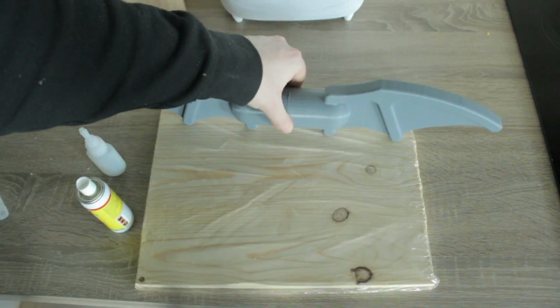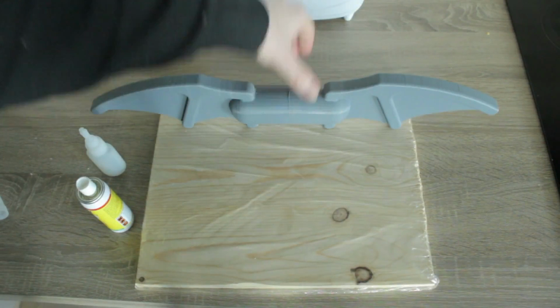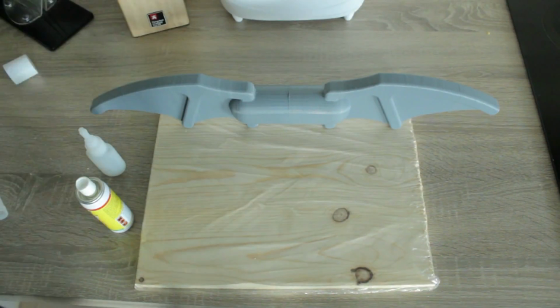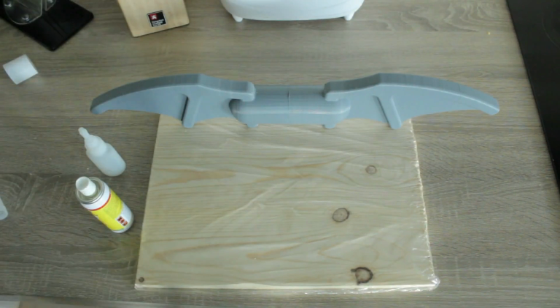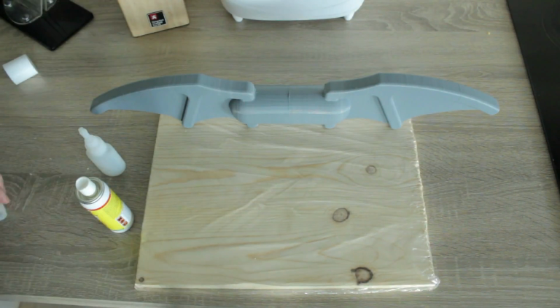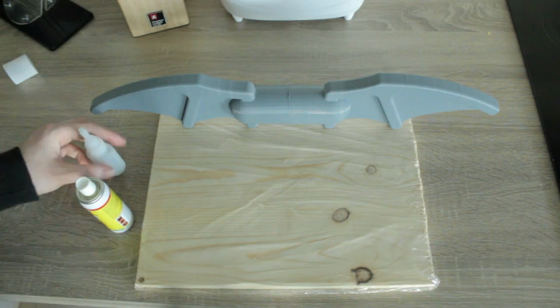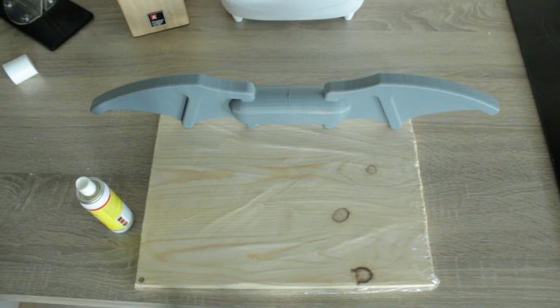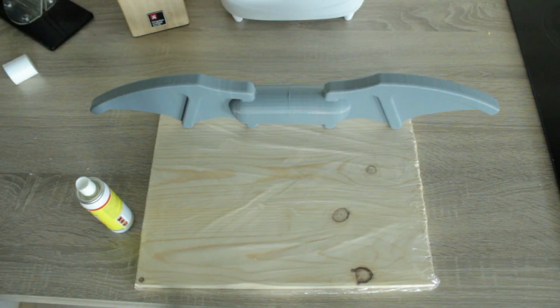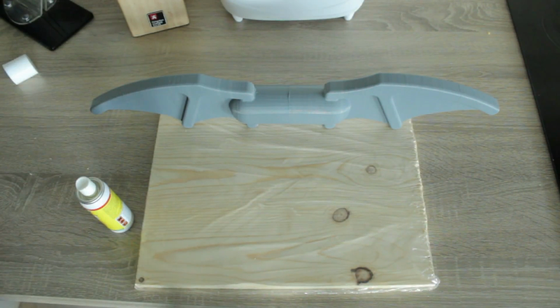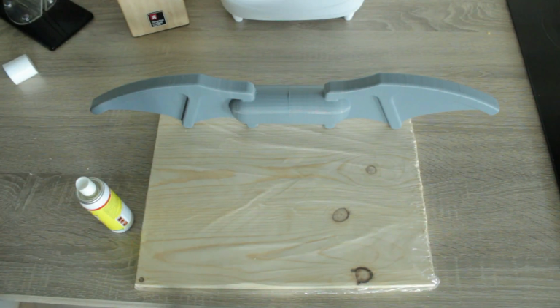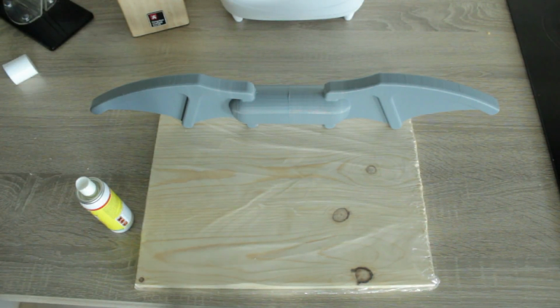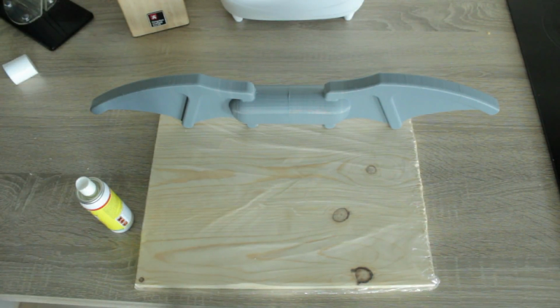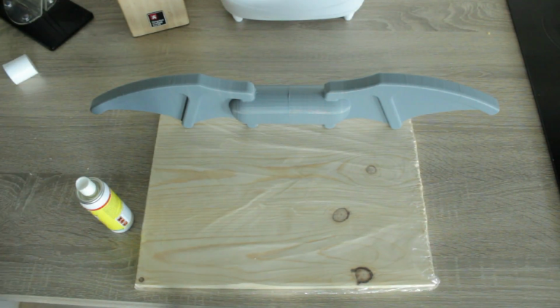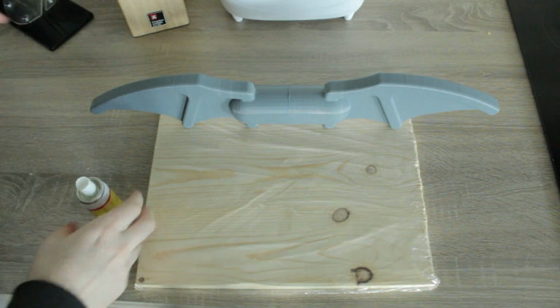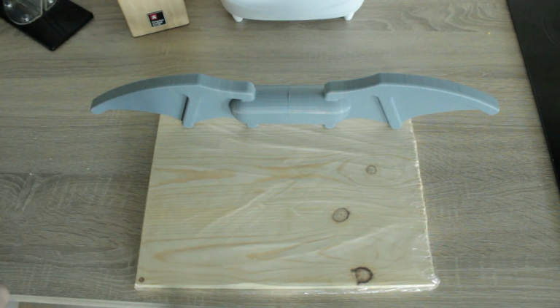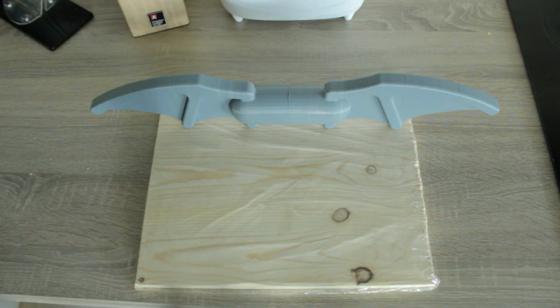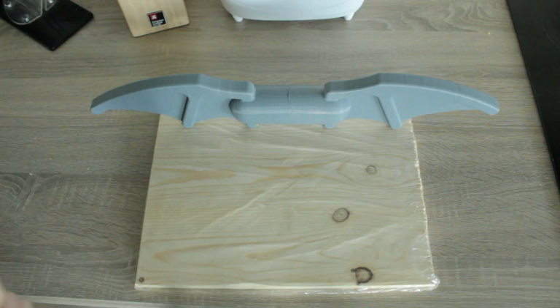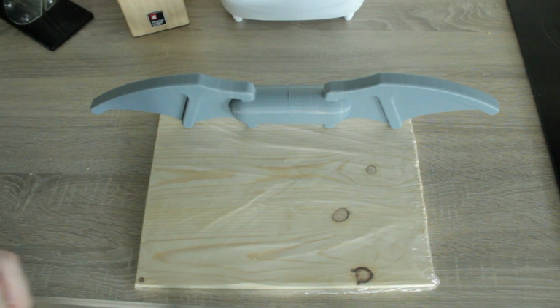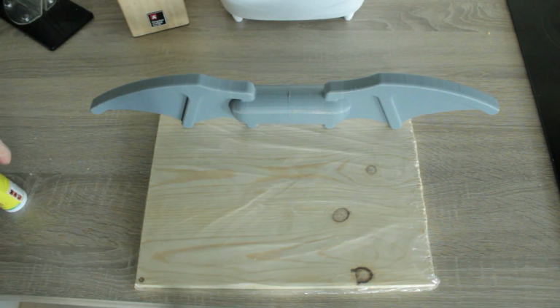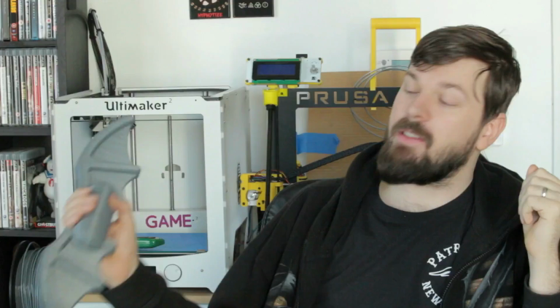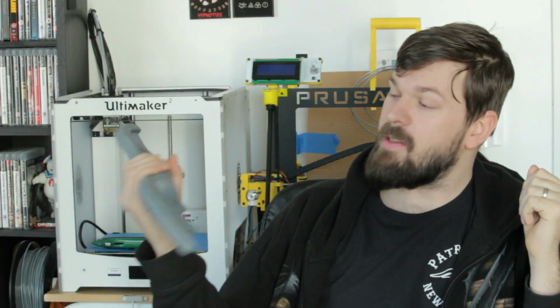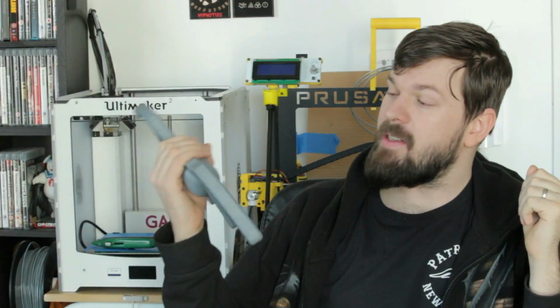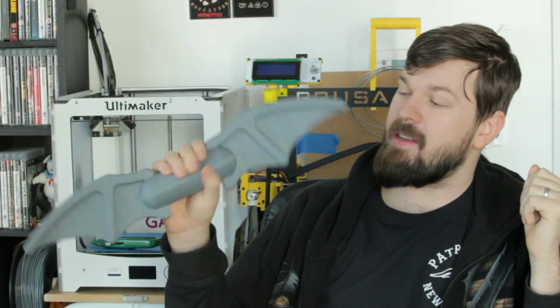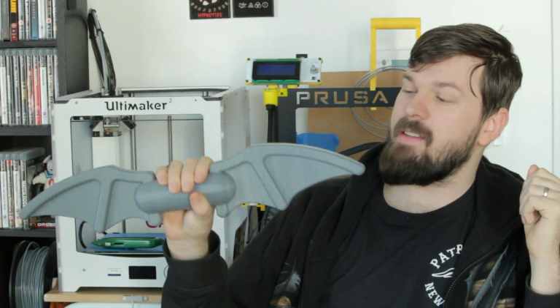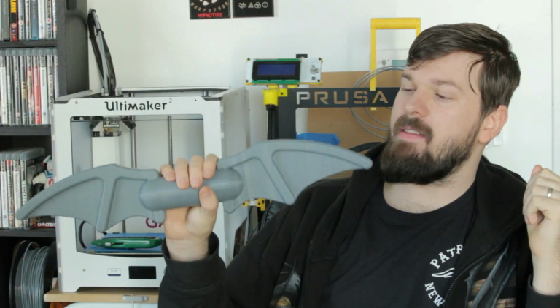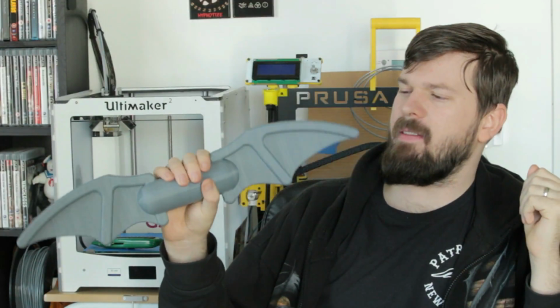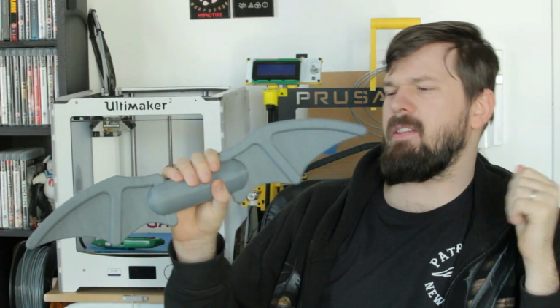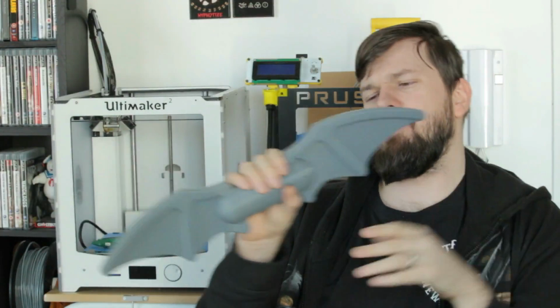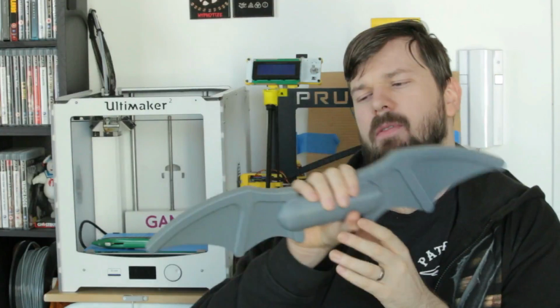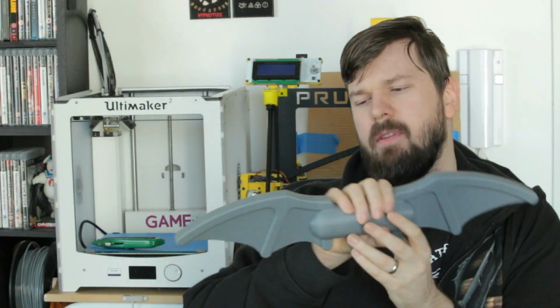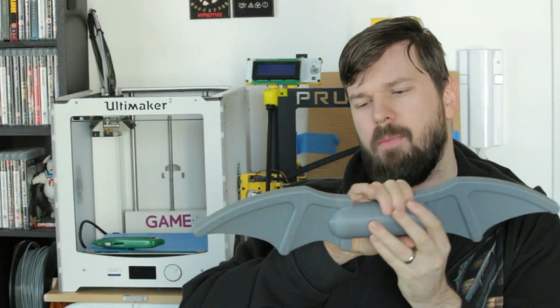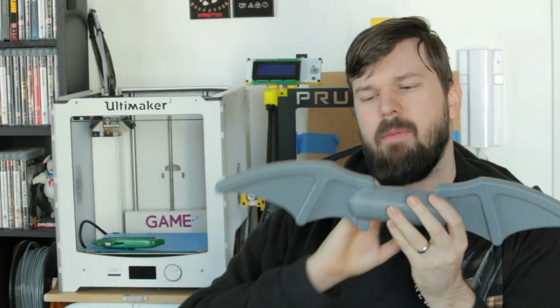And there you have it. This is a simple little print.